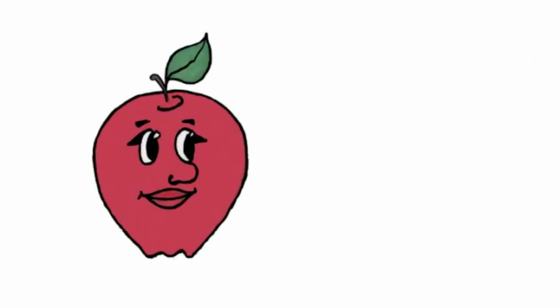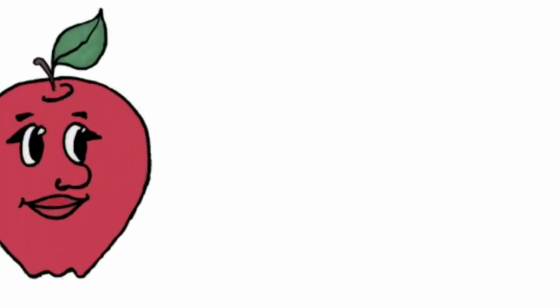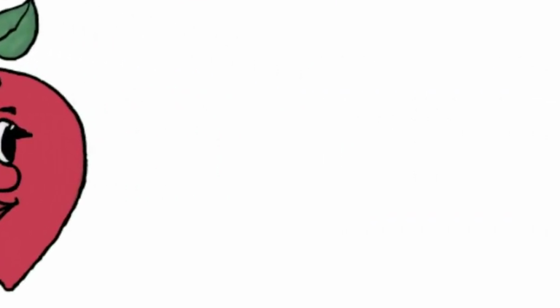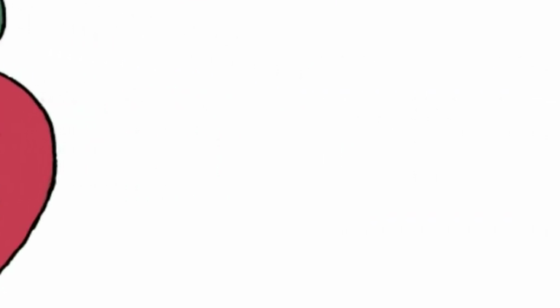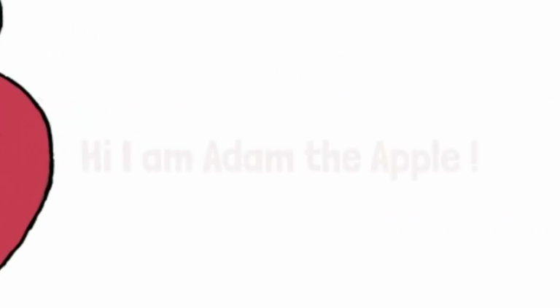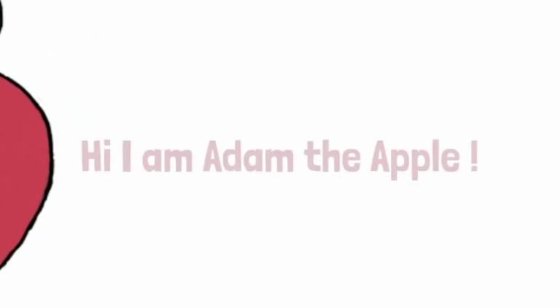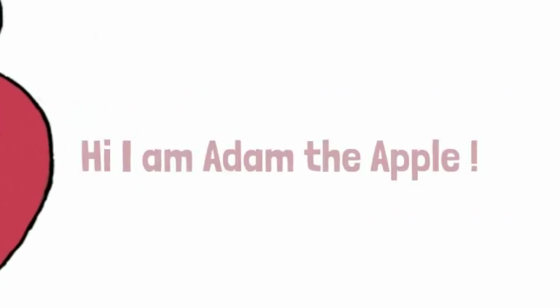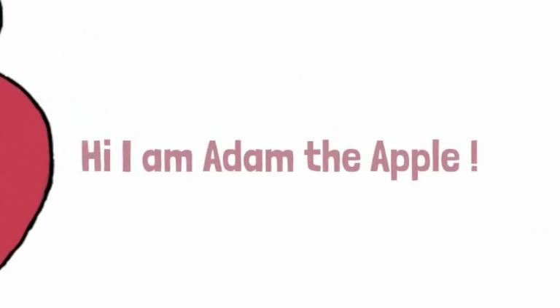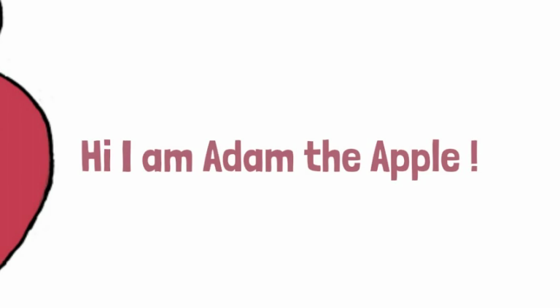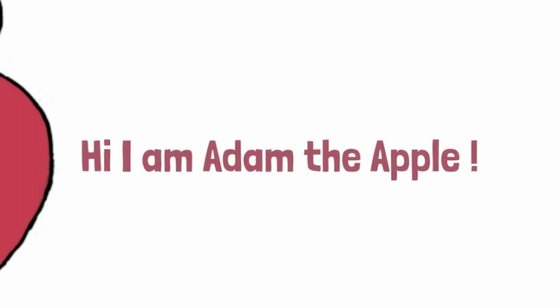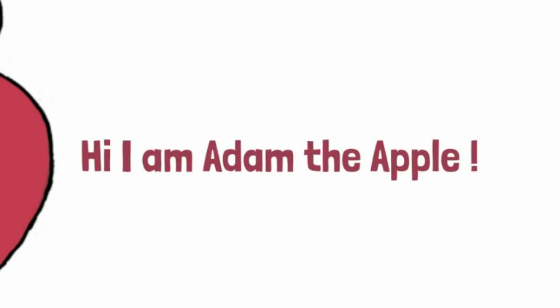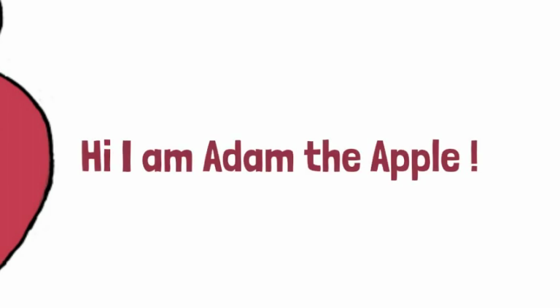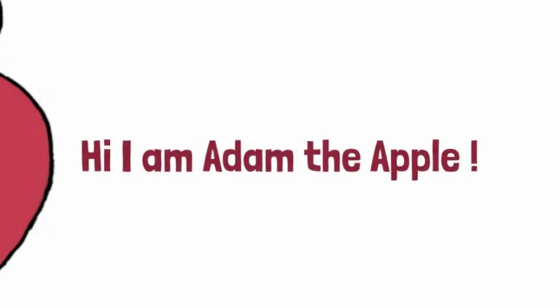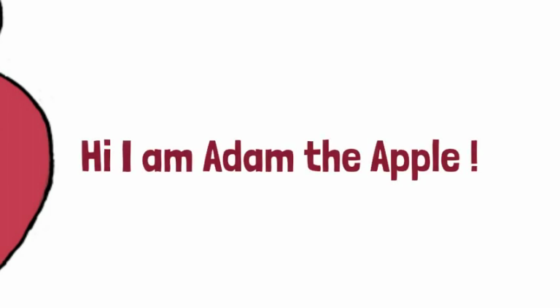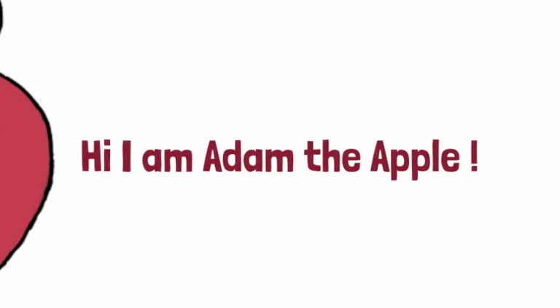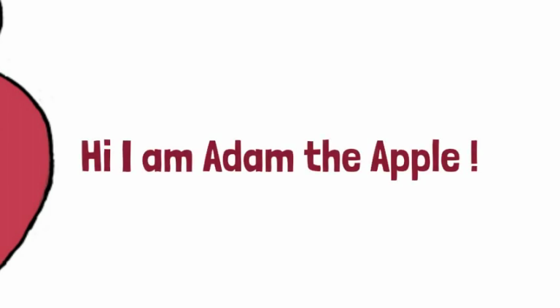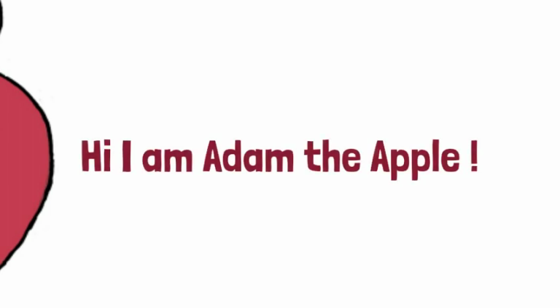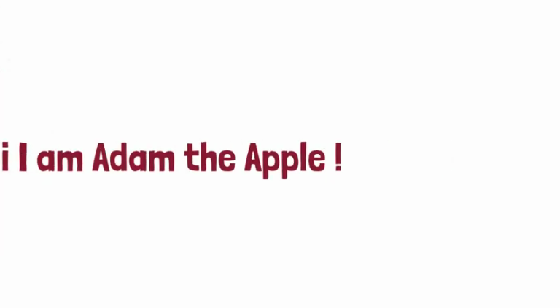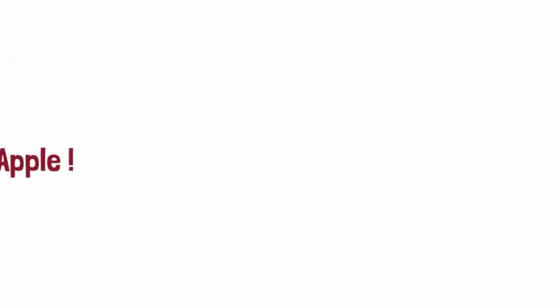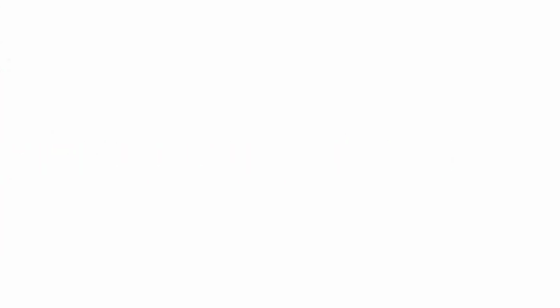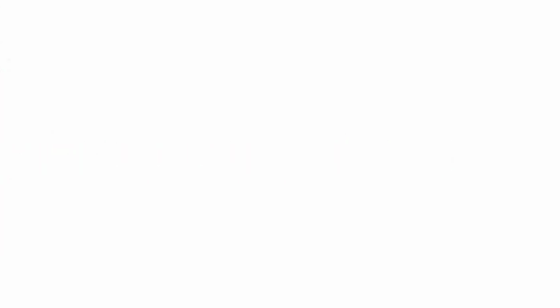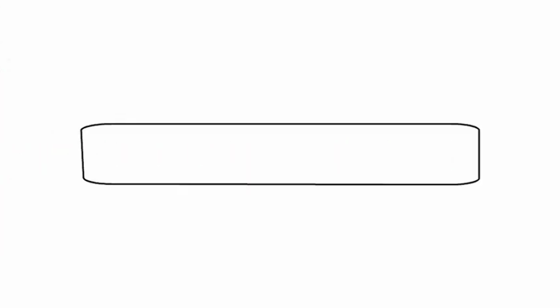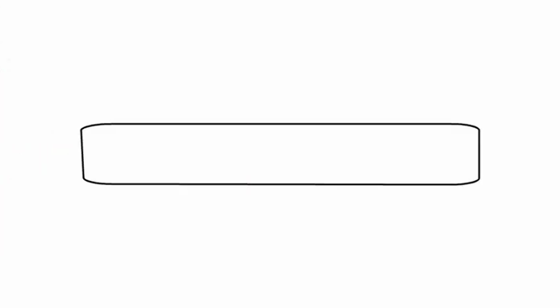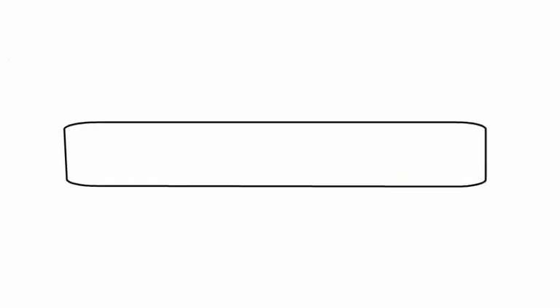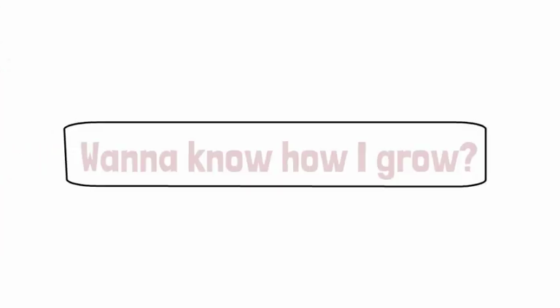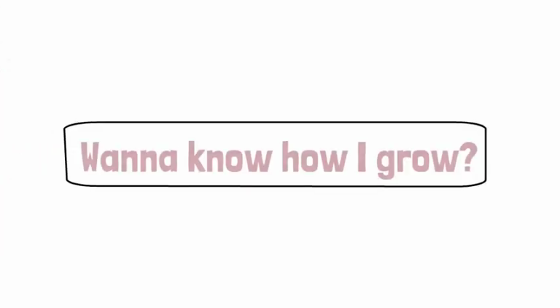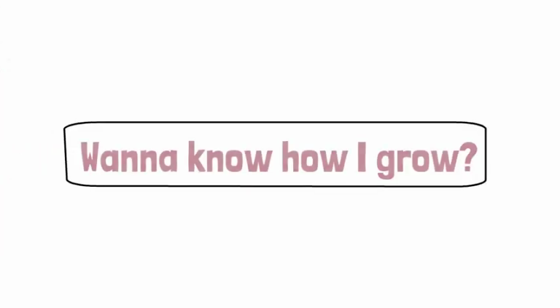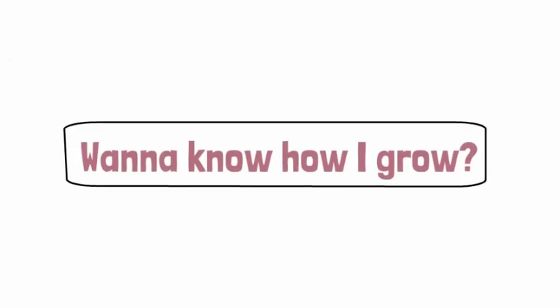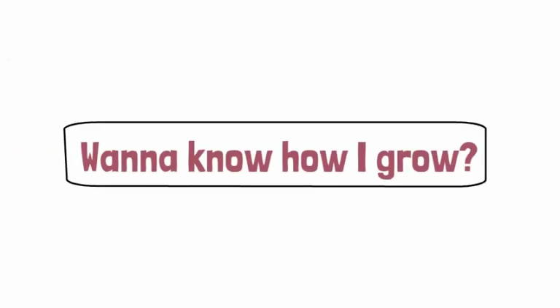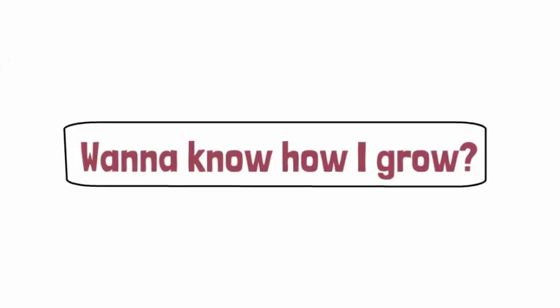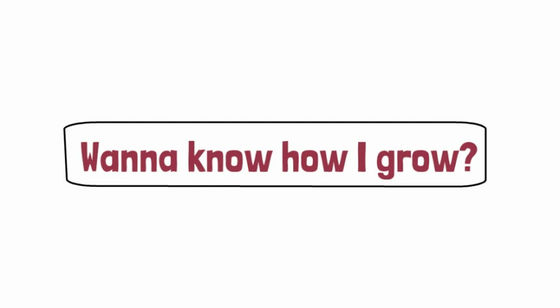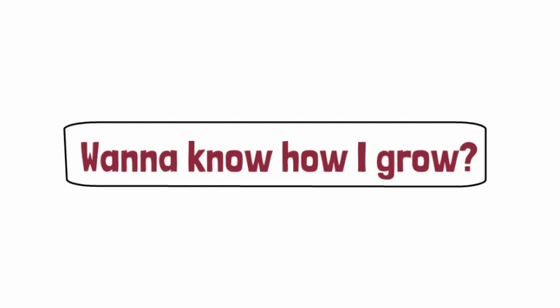Hi everyone! My name is Adam the Apple. Want to know how I grow? Come along with me!